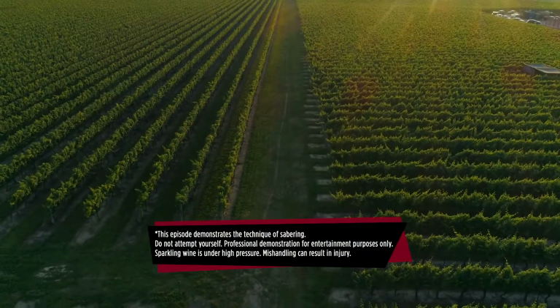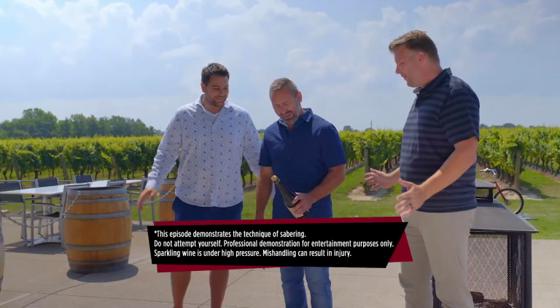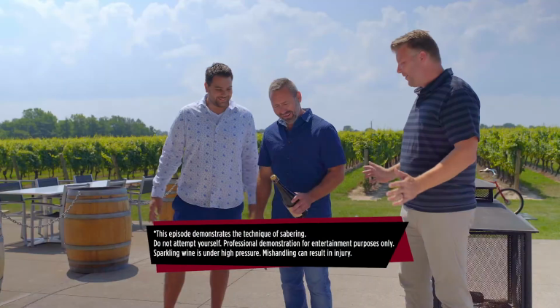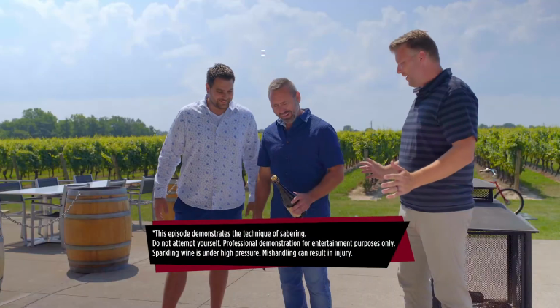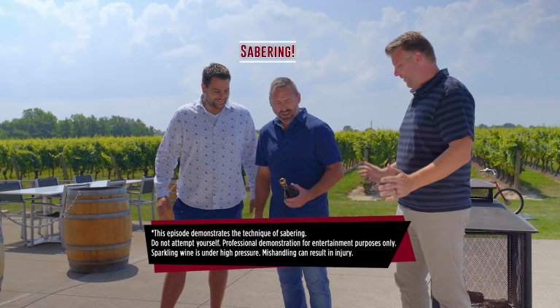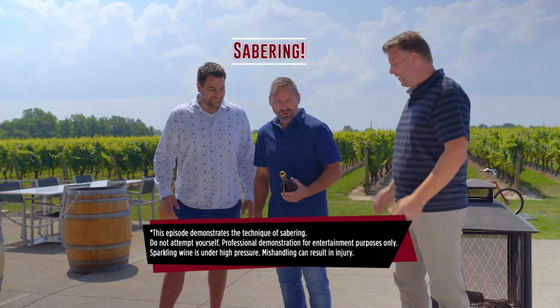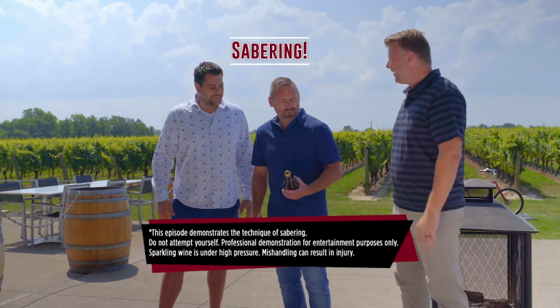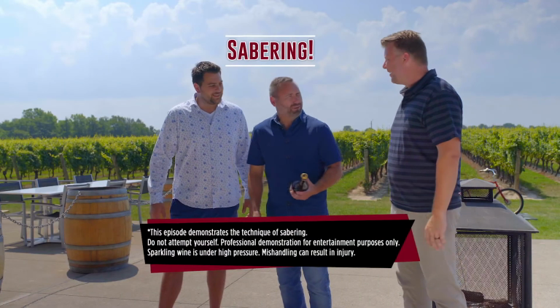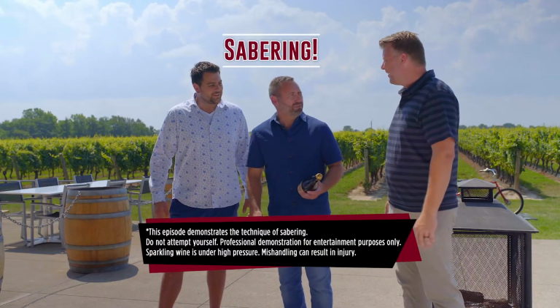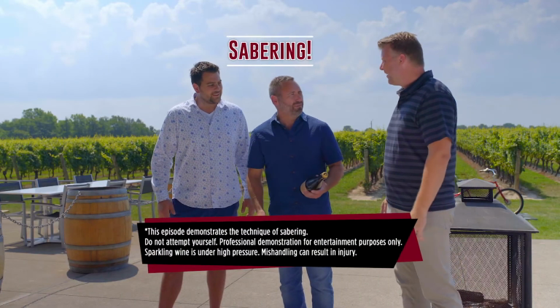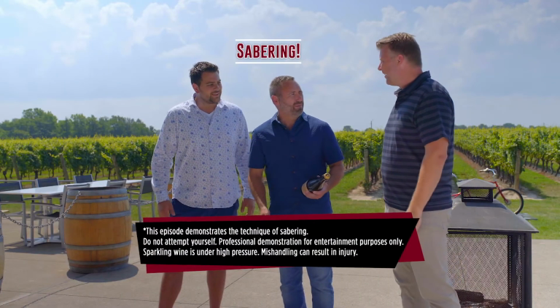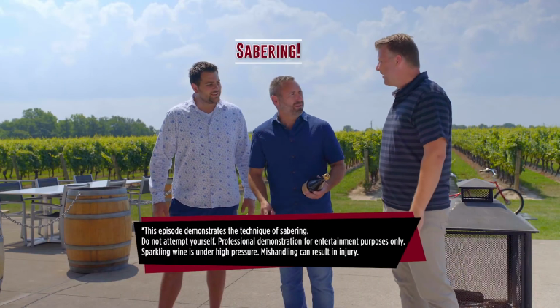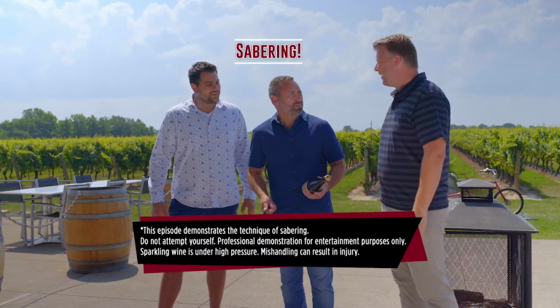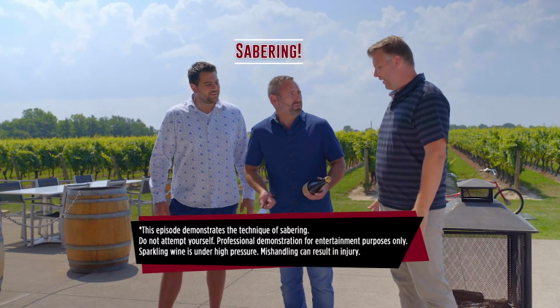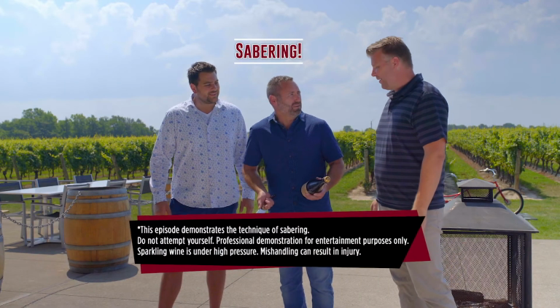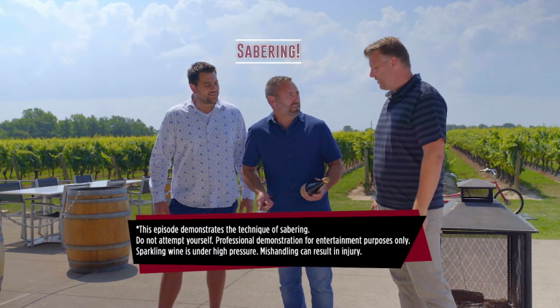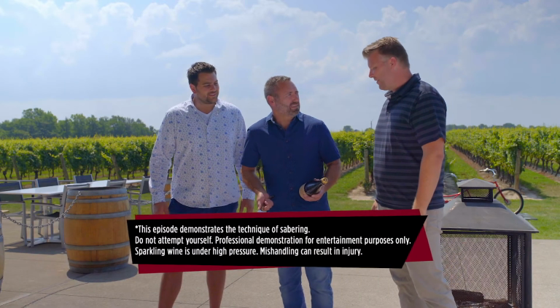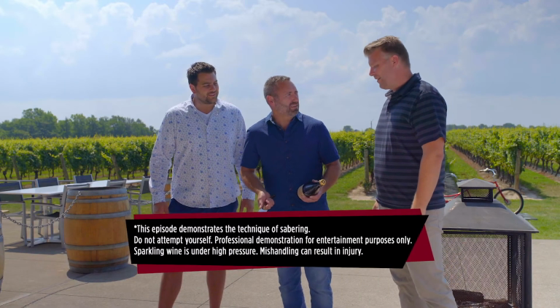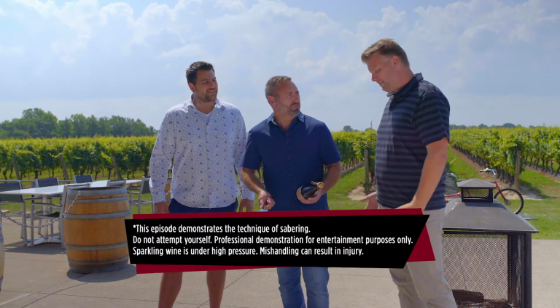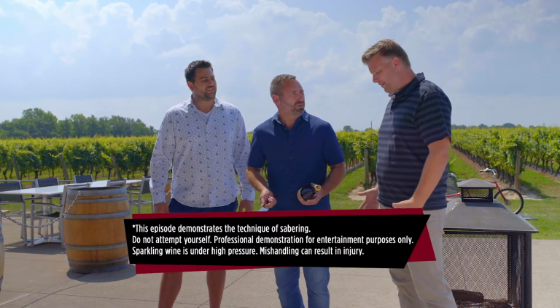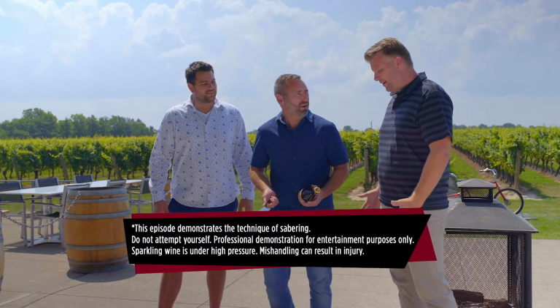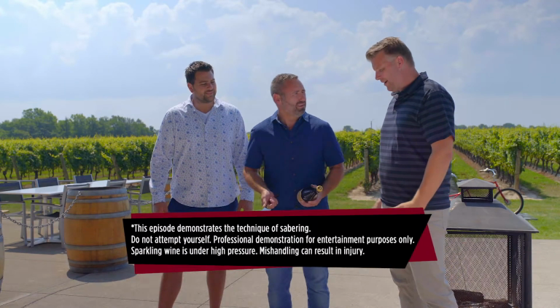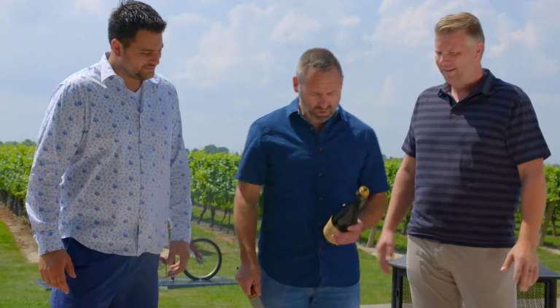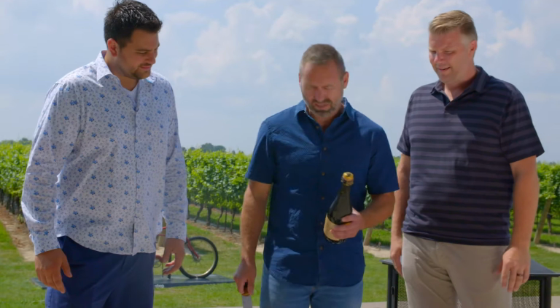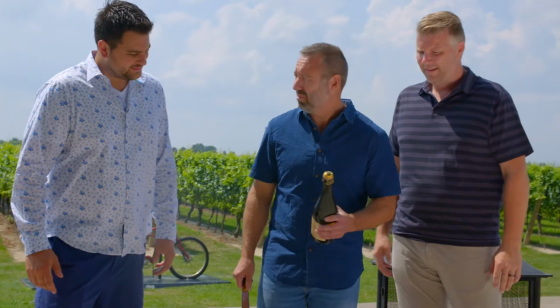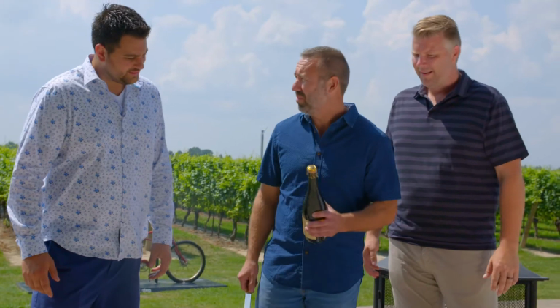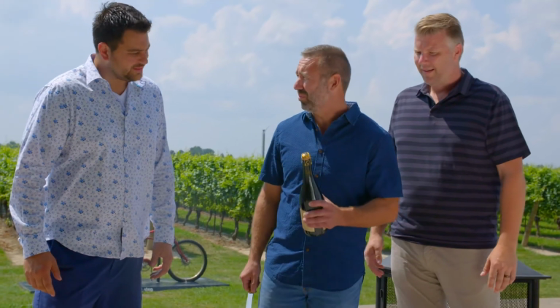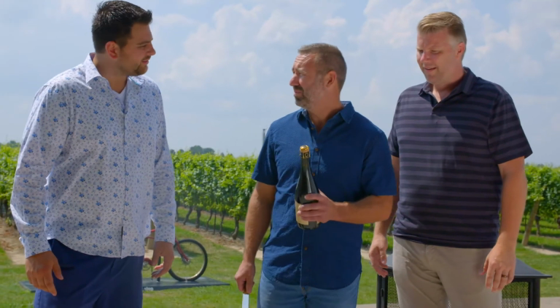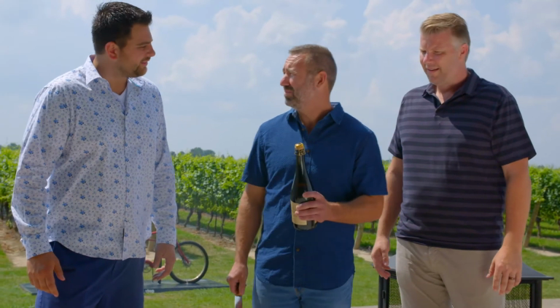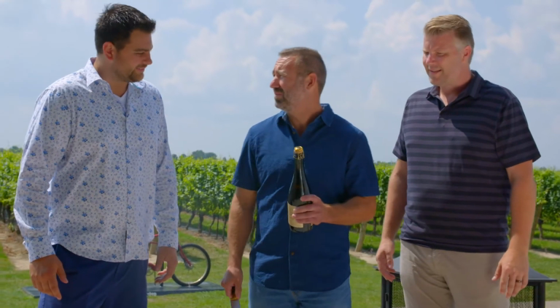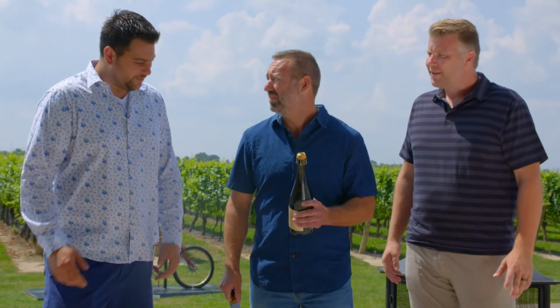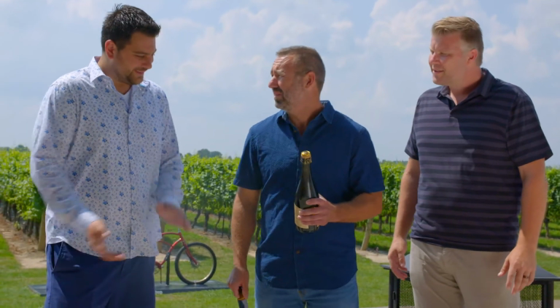What are we doing here? Look, I don't normally do this with everybody, but you guys are here, so let's have a bit of fun. We're going to saber a bottle. Let's do it.